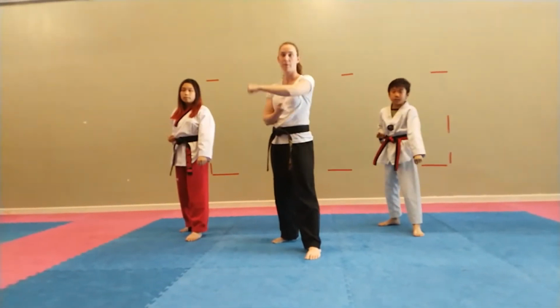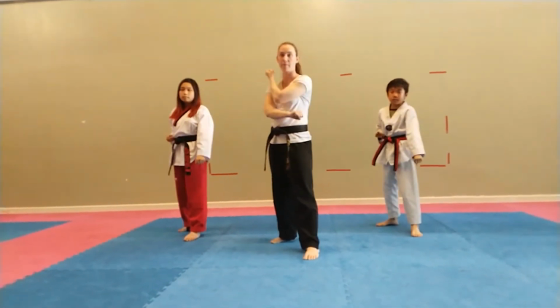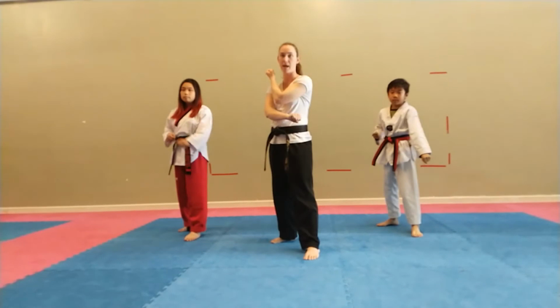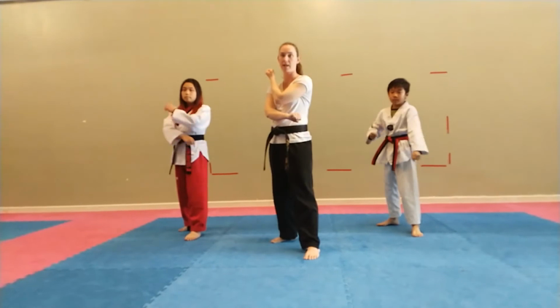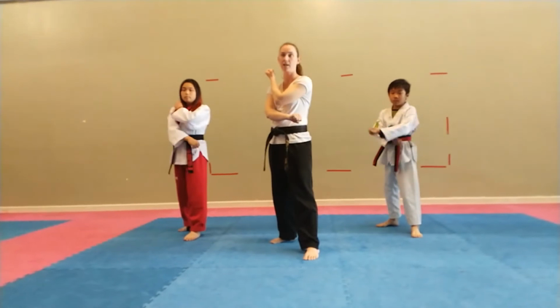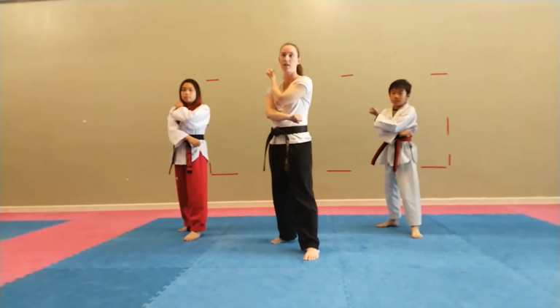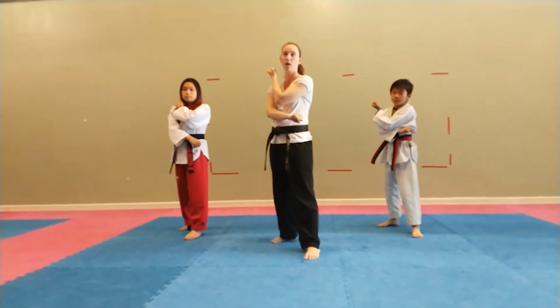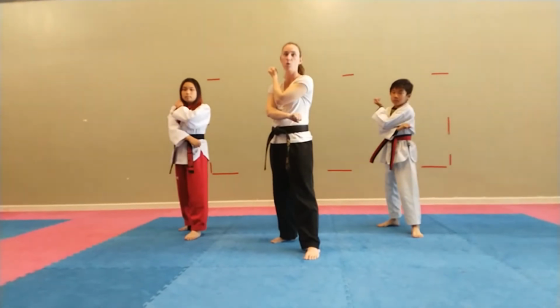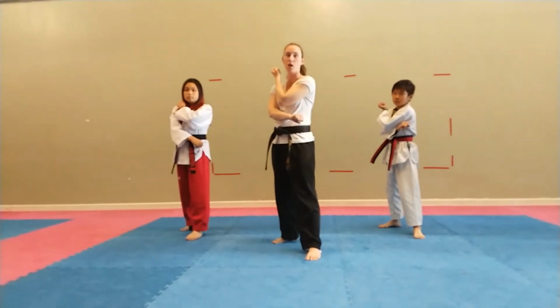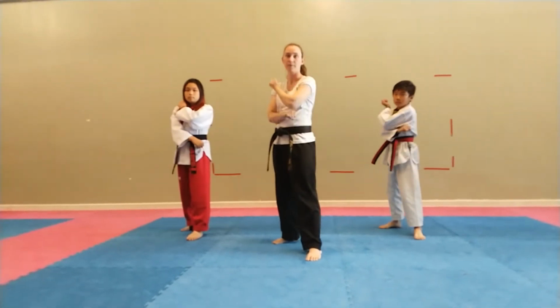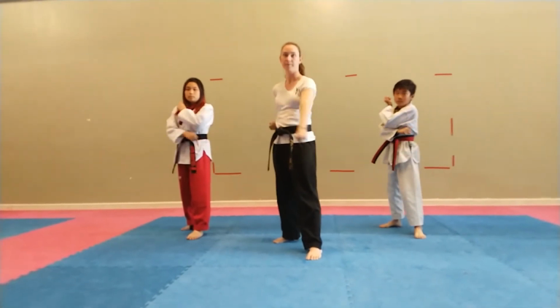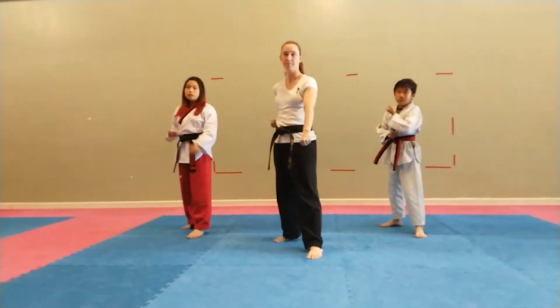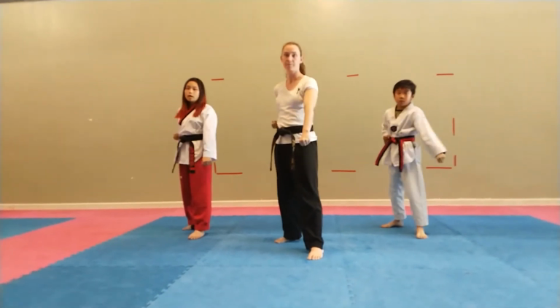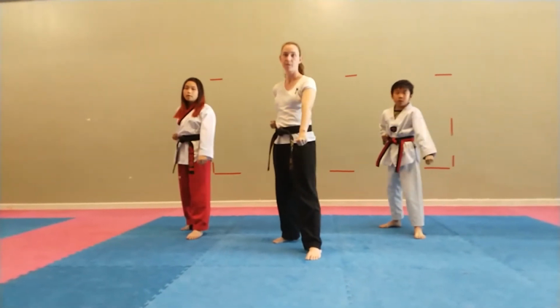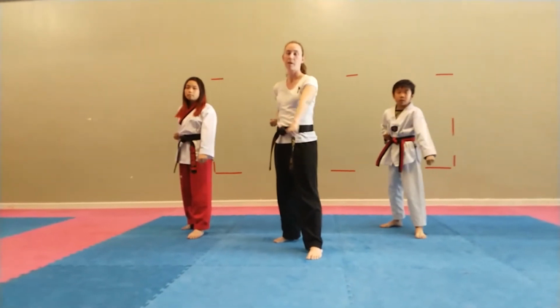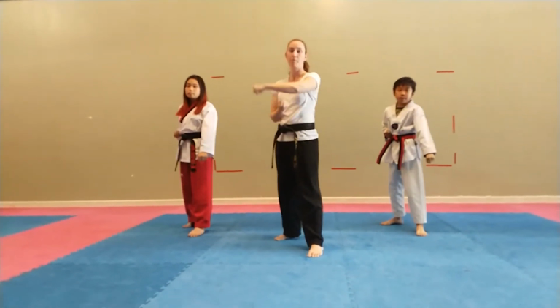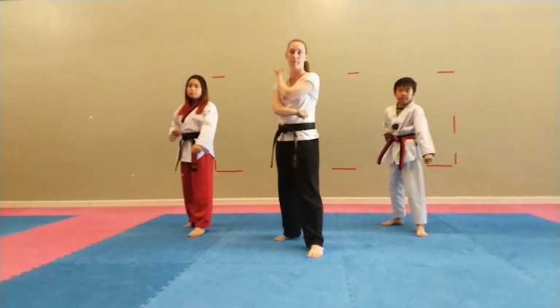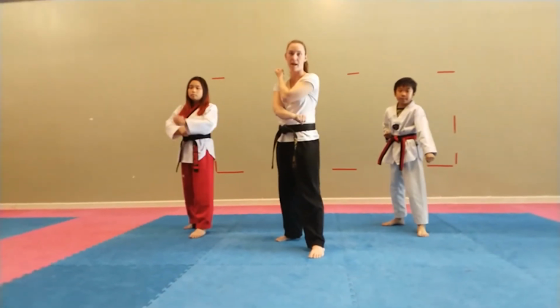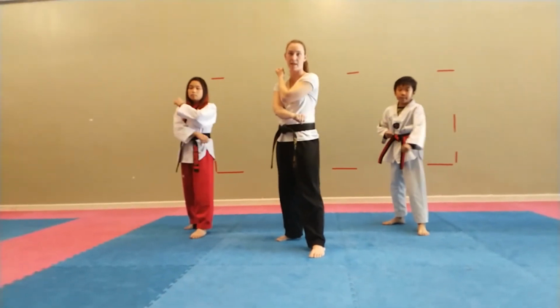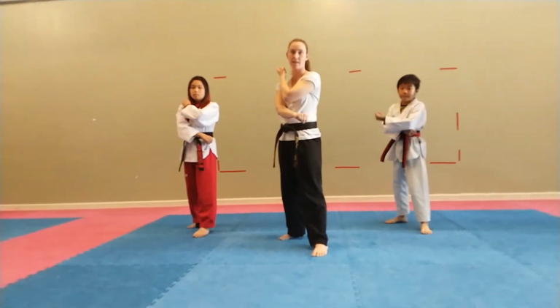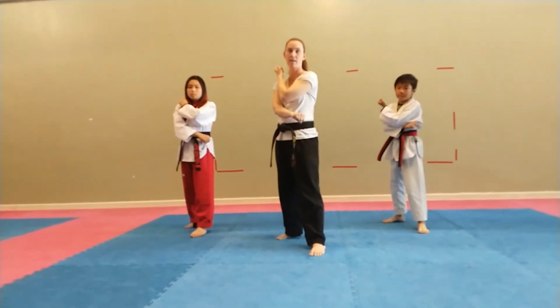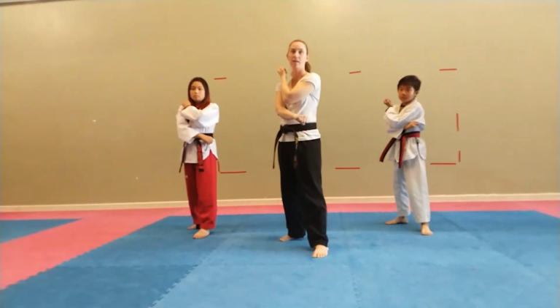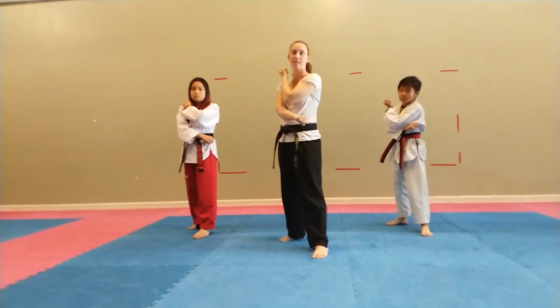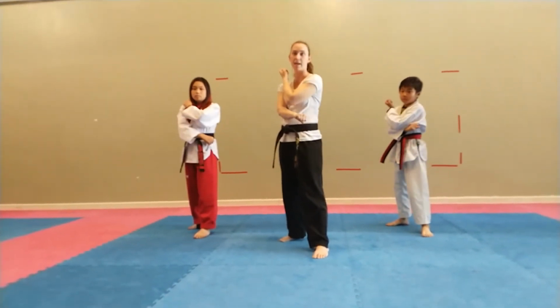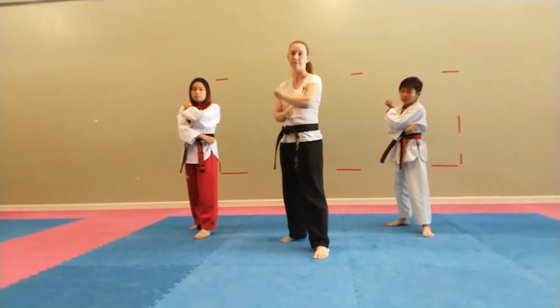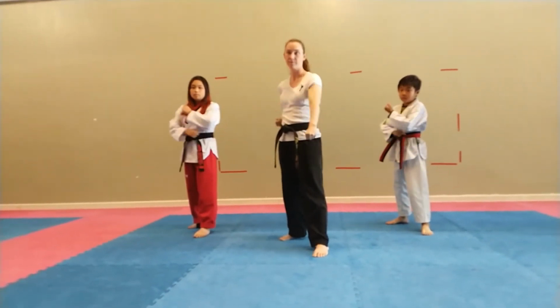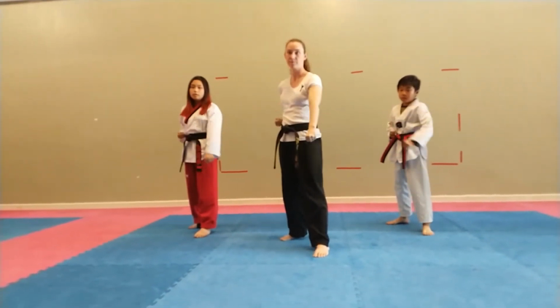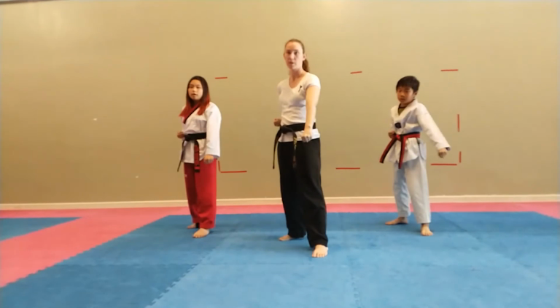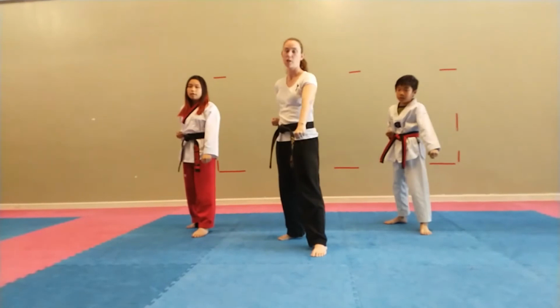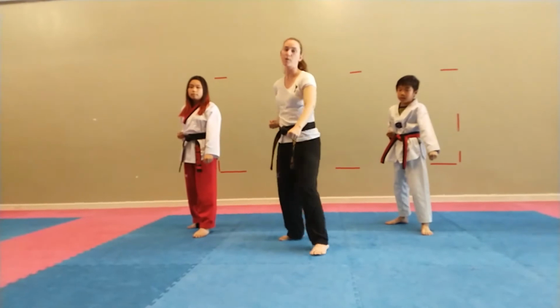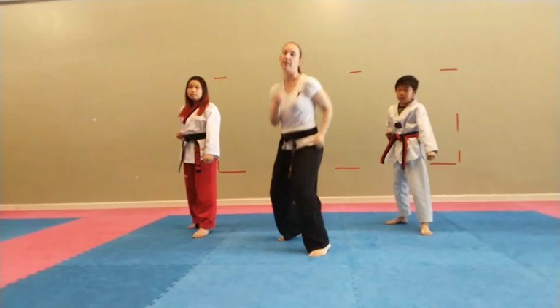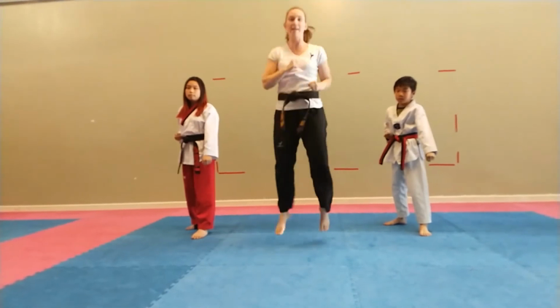Bring it back. Go! Ha! Bring it back. Set! Switch feet, hey!